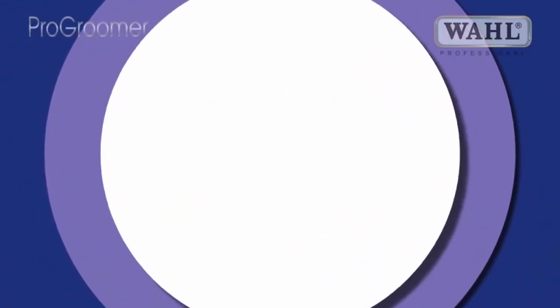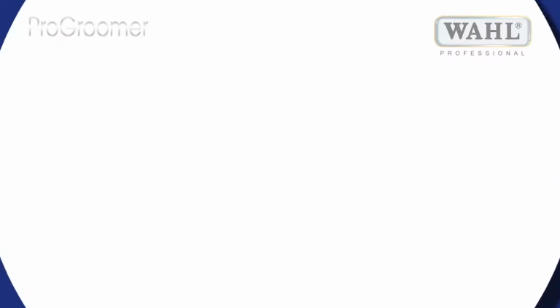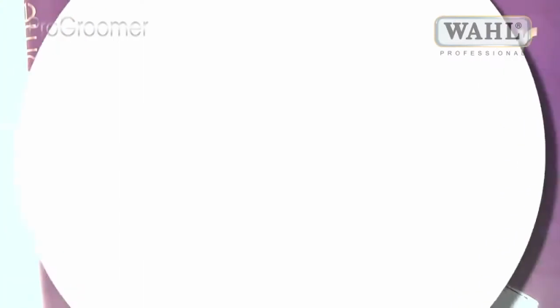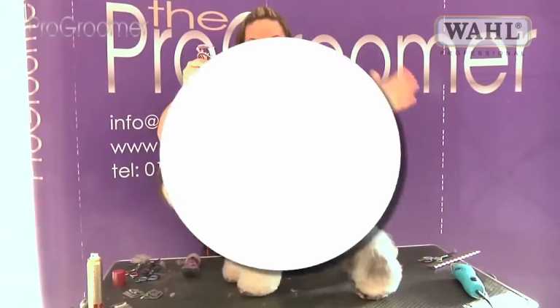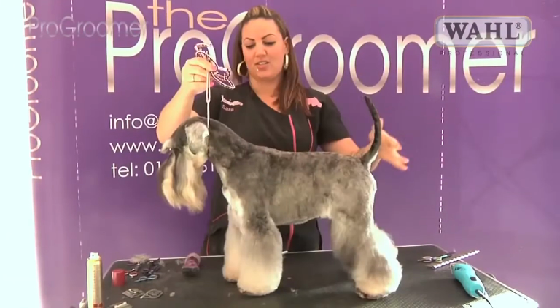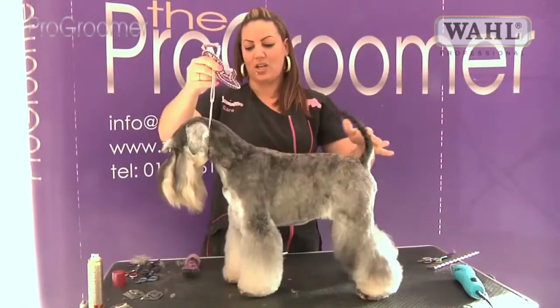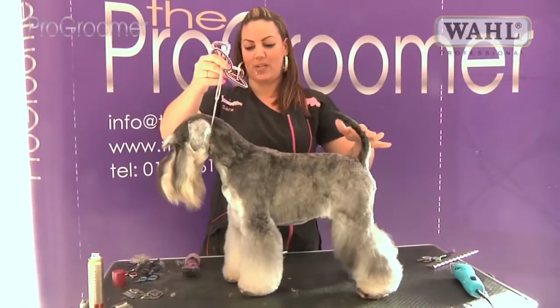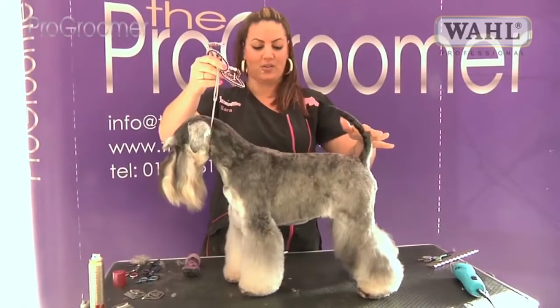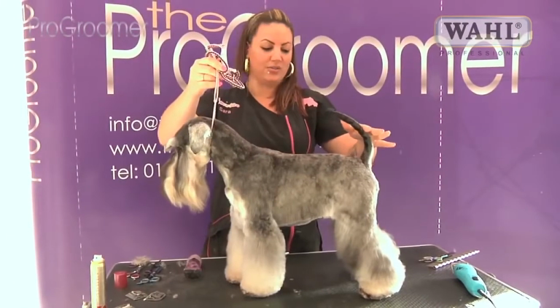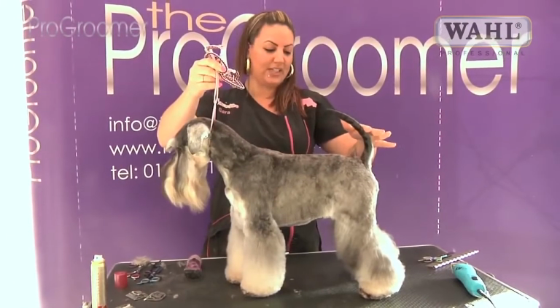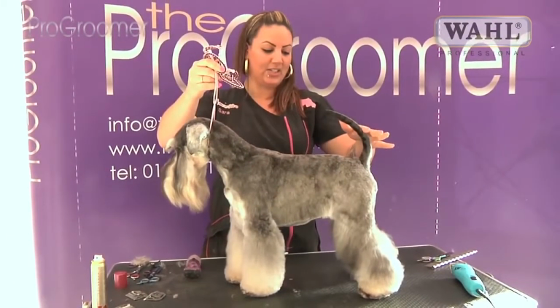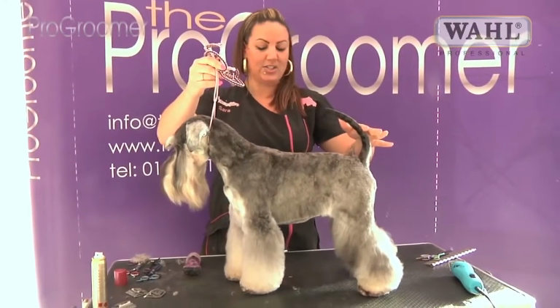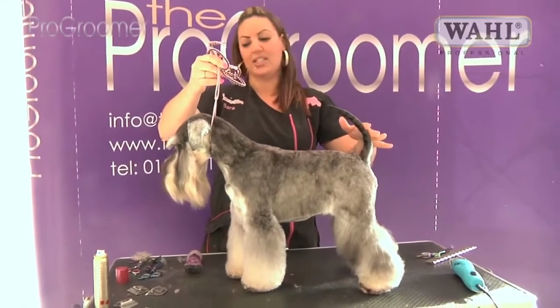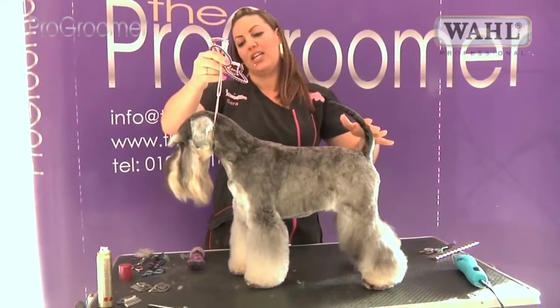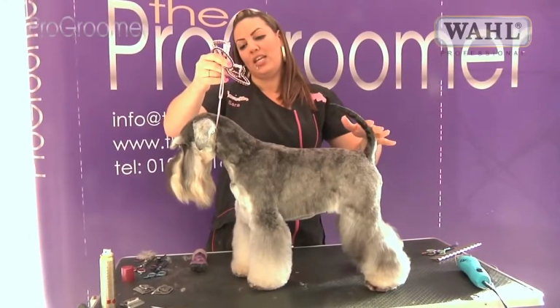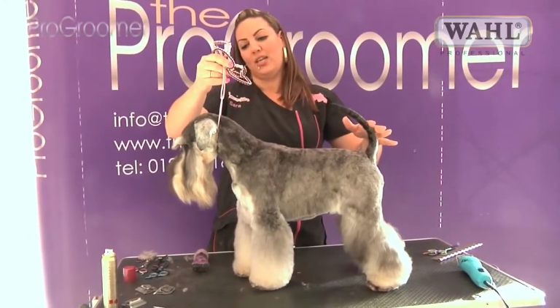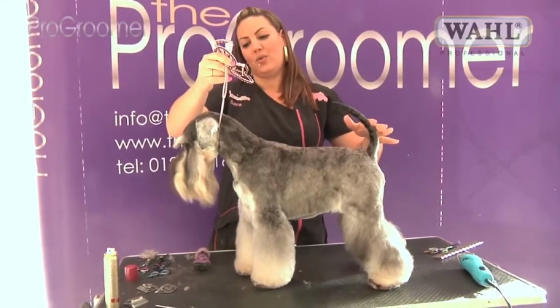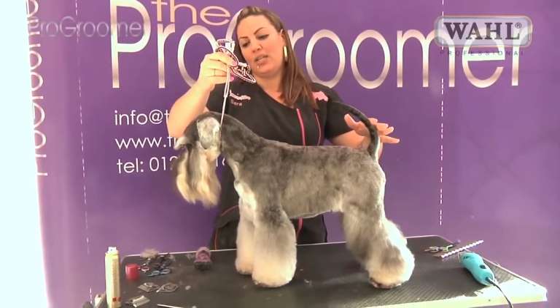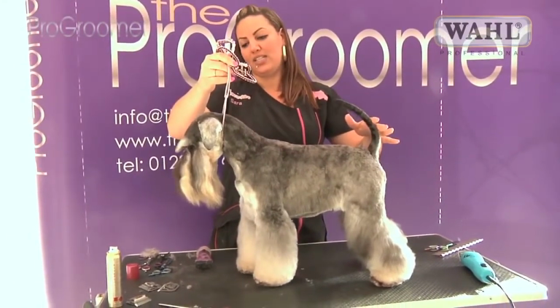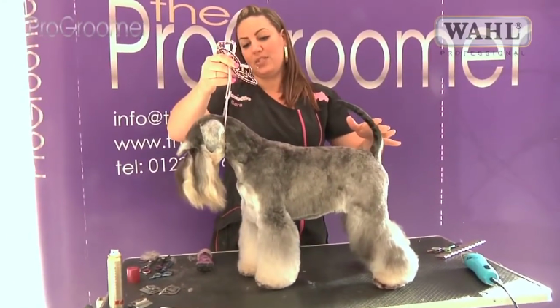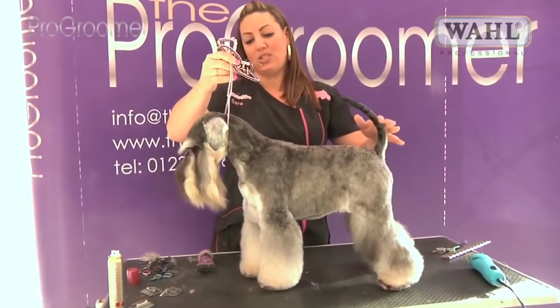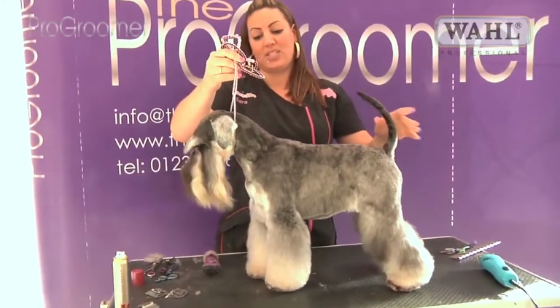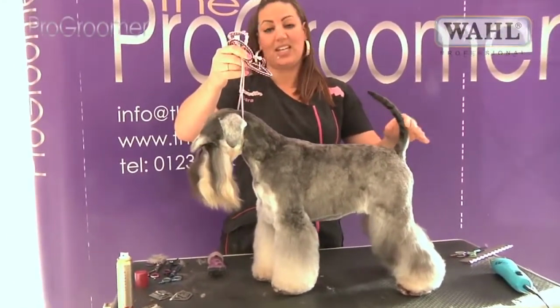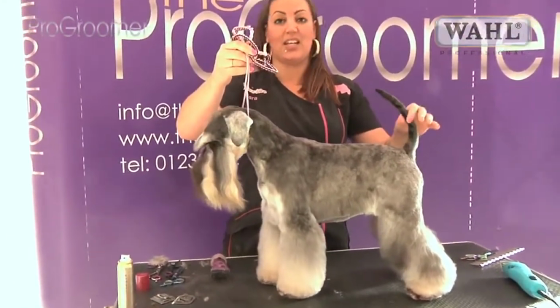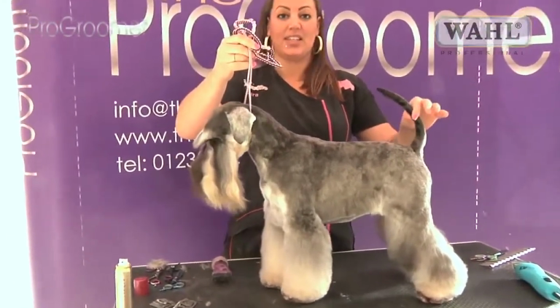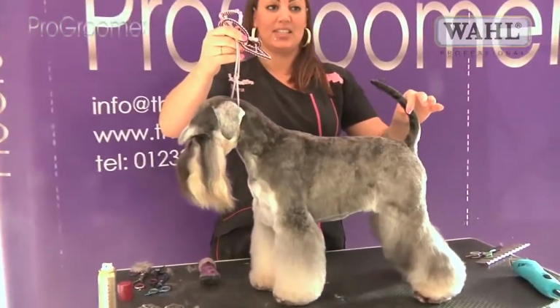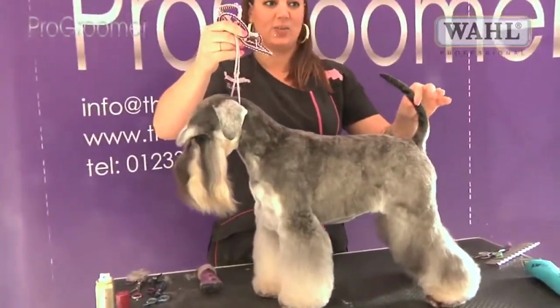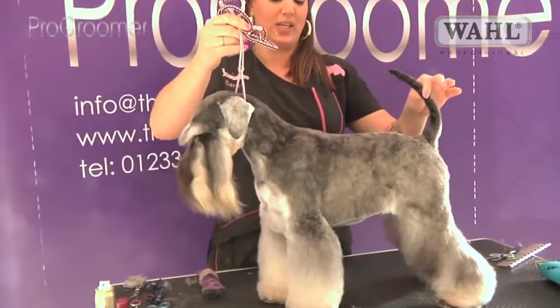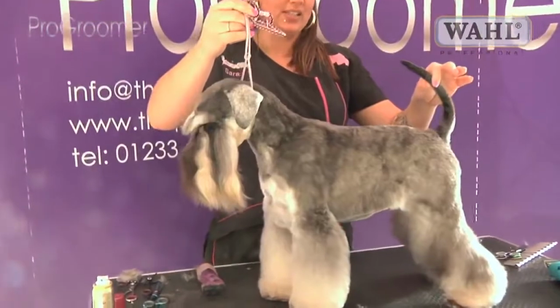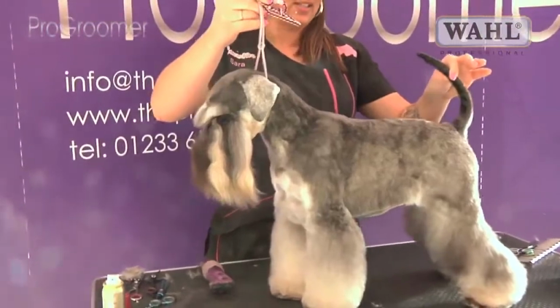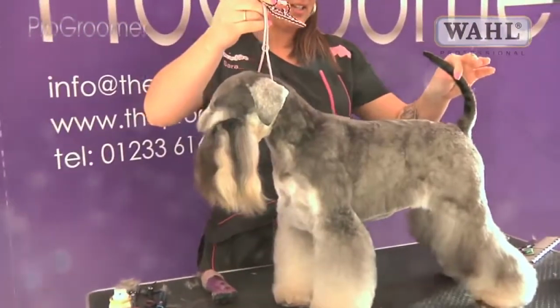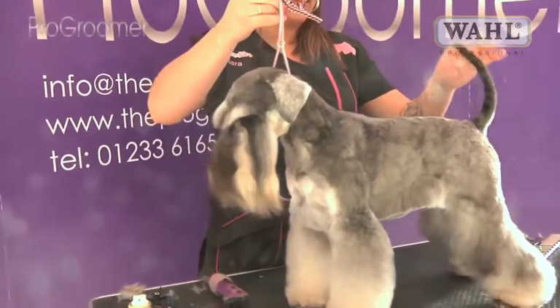So this is Joey, all finished. He will need to be trimmed again in another six weeks.